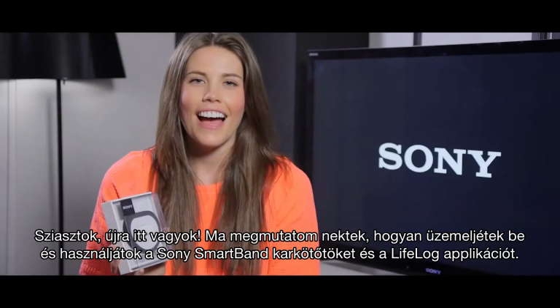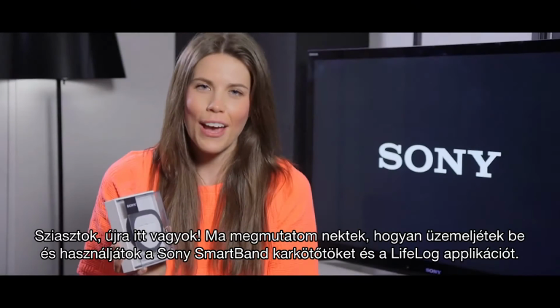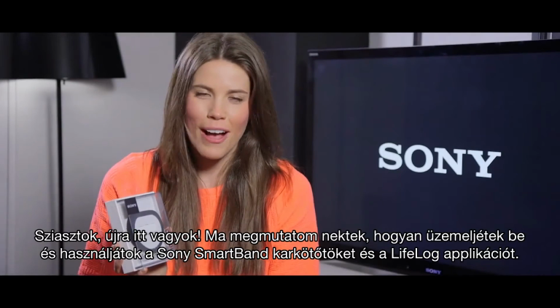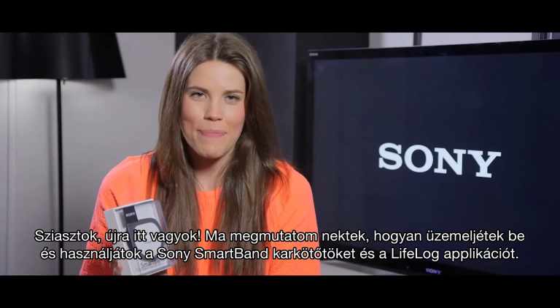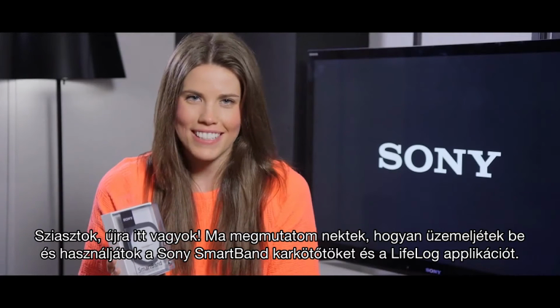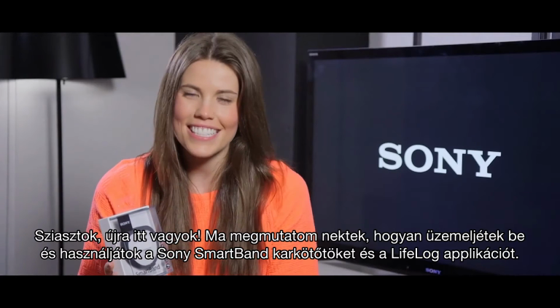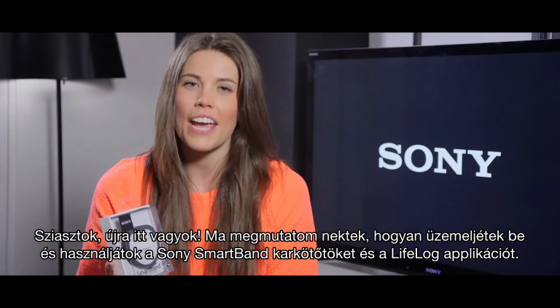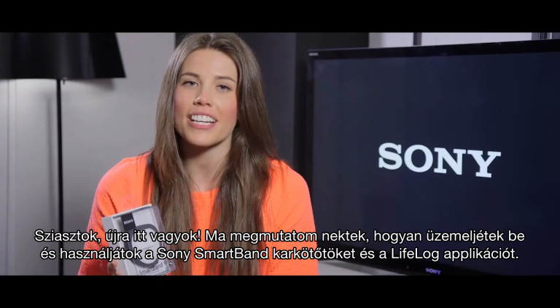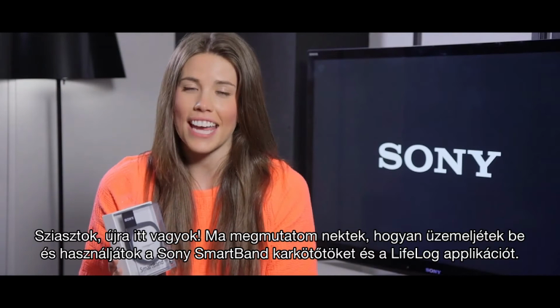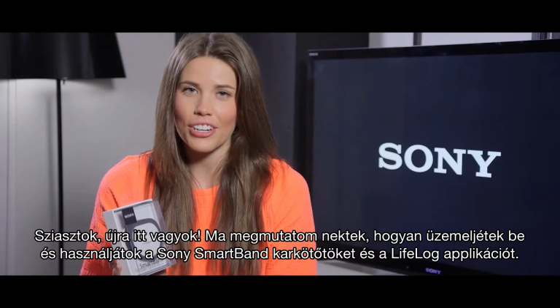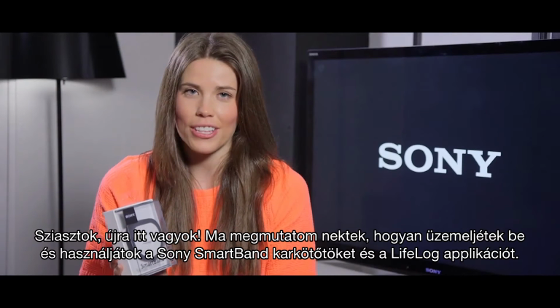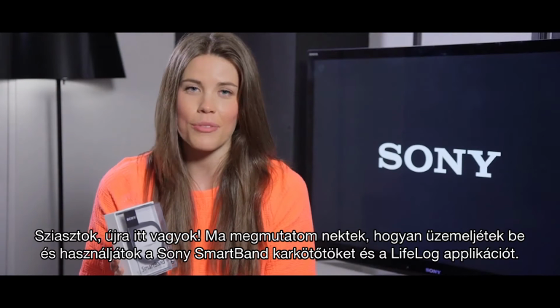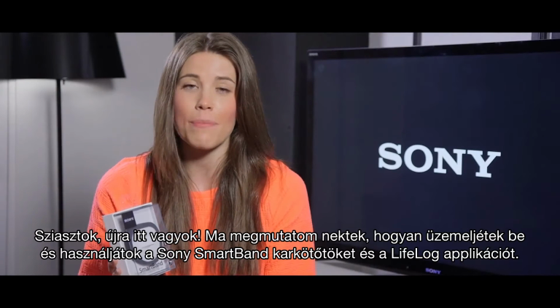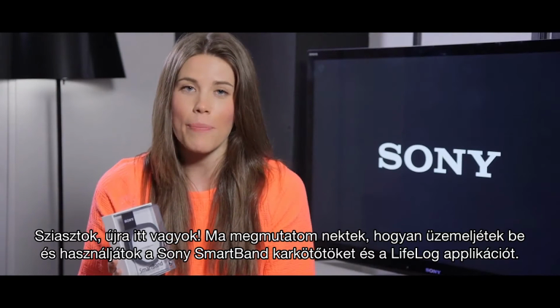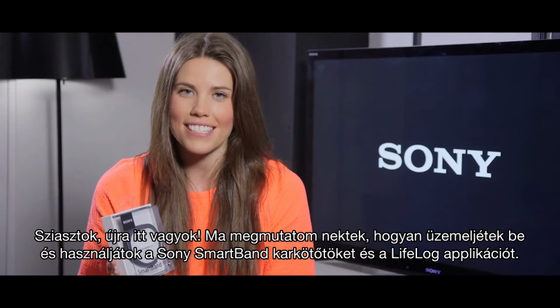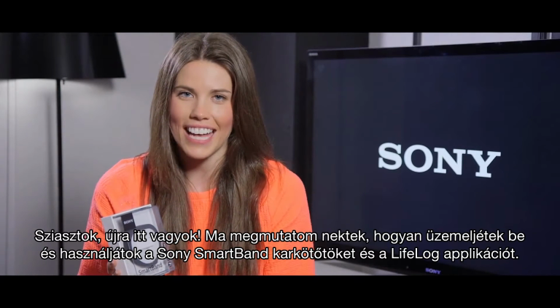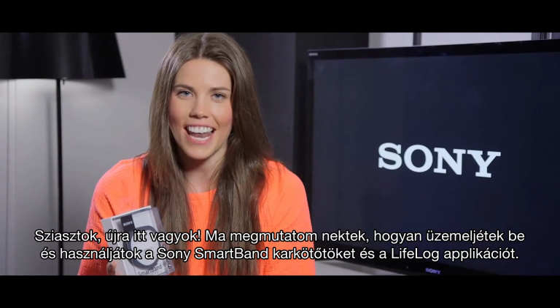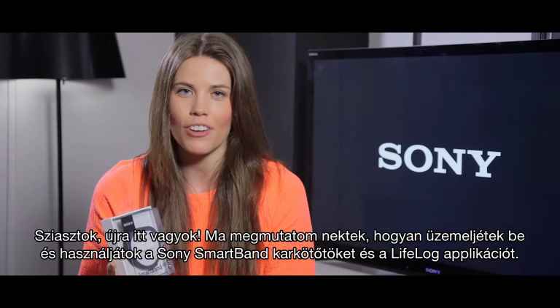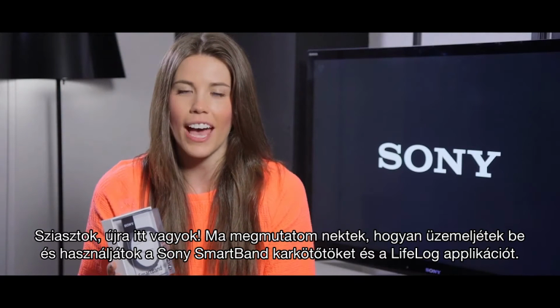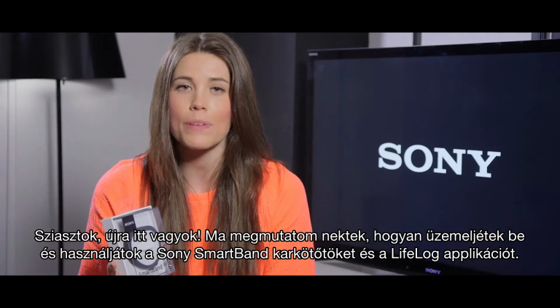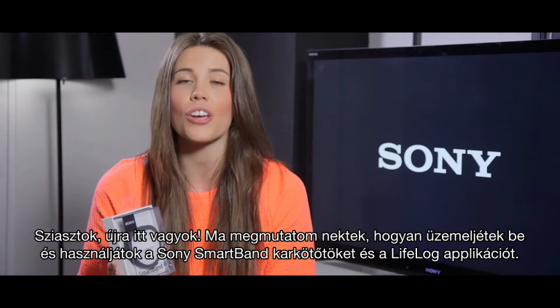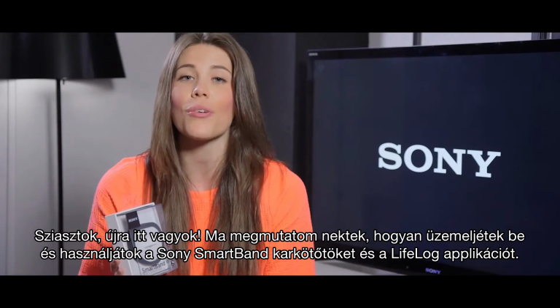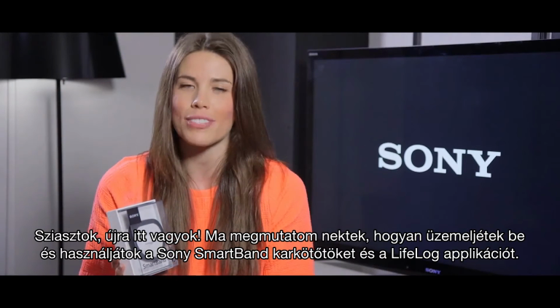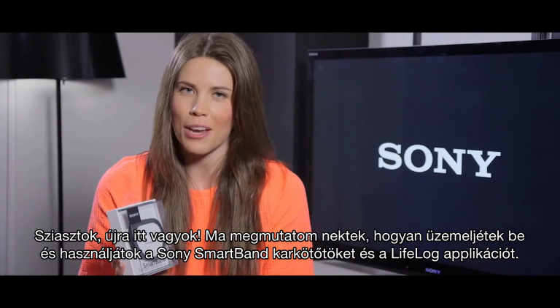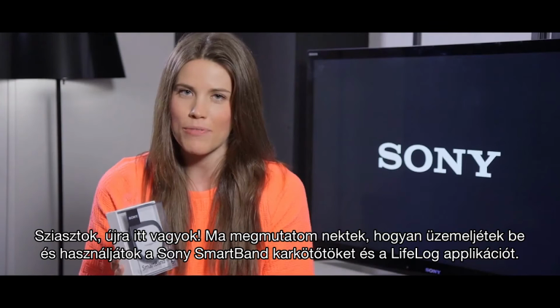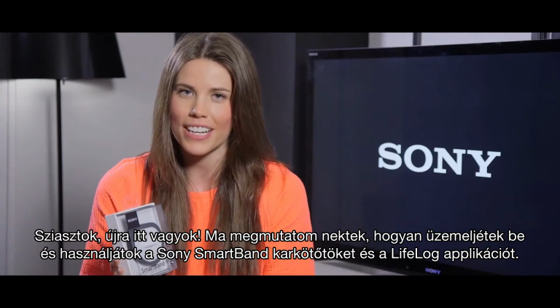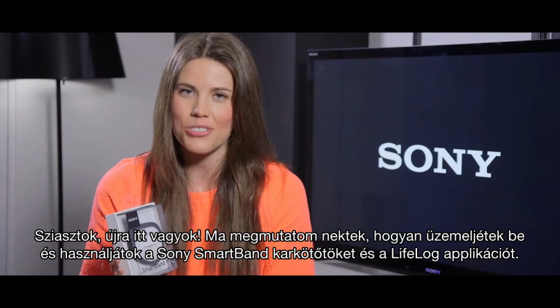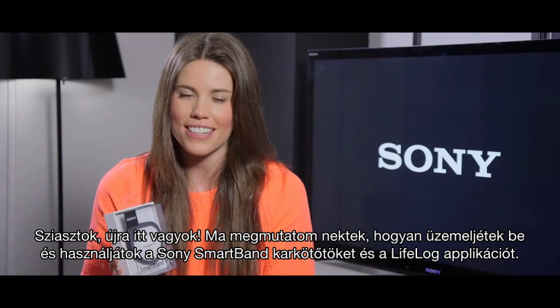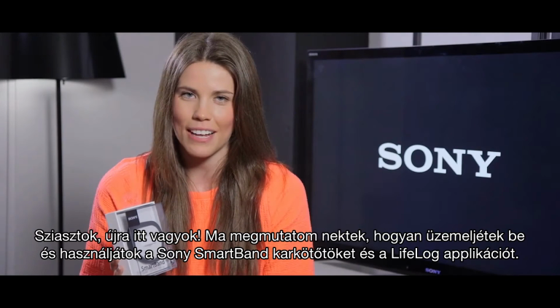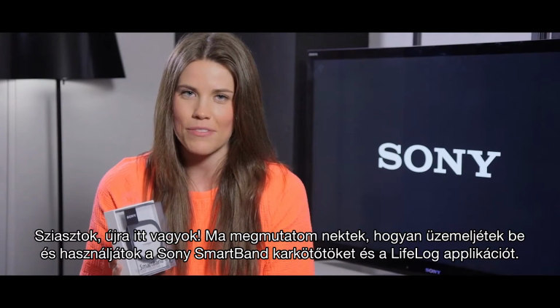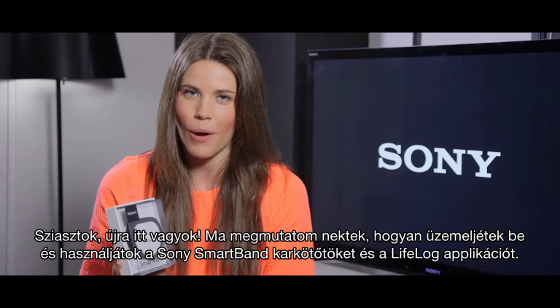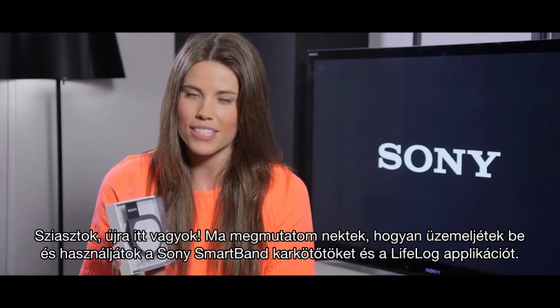Hello, I'm Bex and today we're going to take a look at the Sony SmartBand and LifeLog app and show you how to get it up and running straight out of the box.